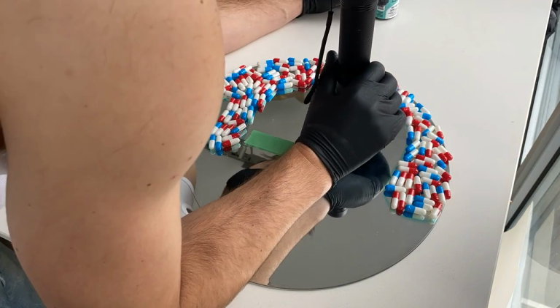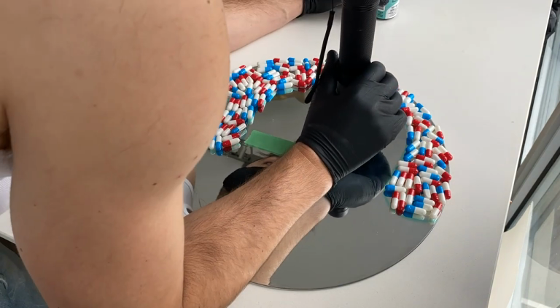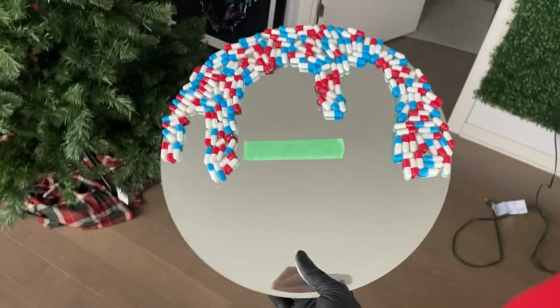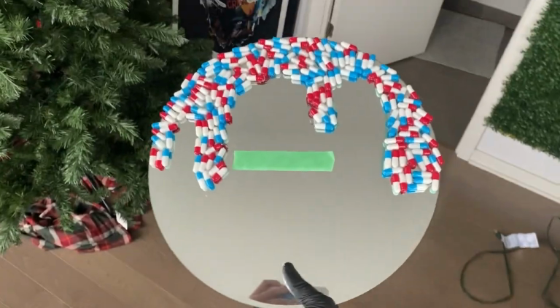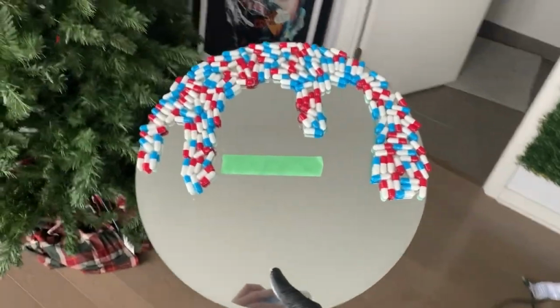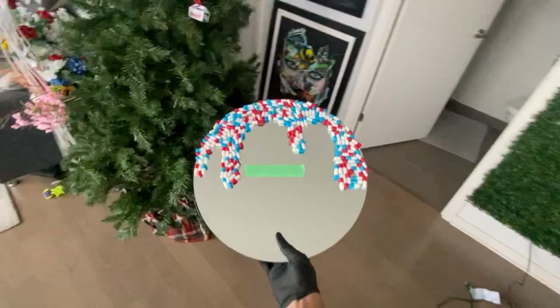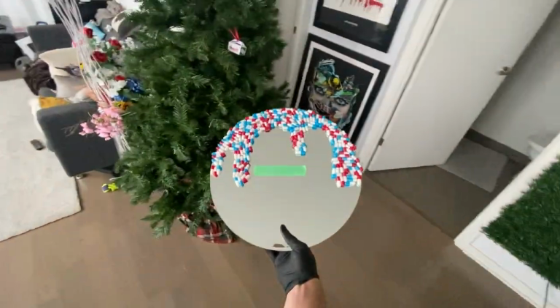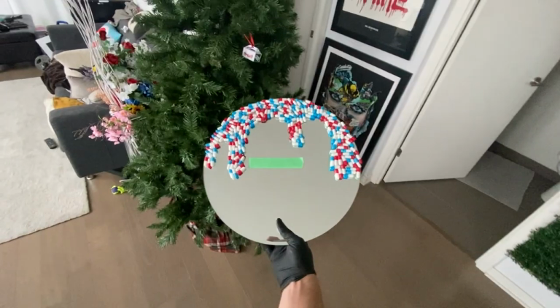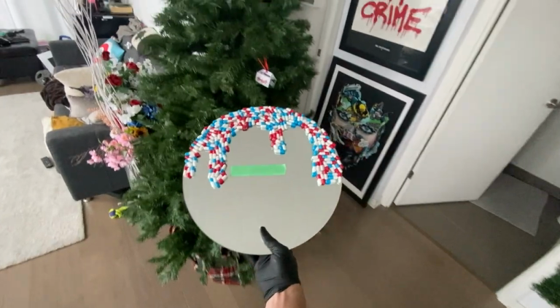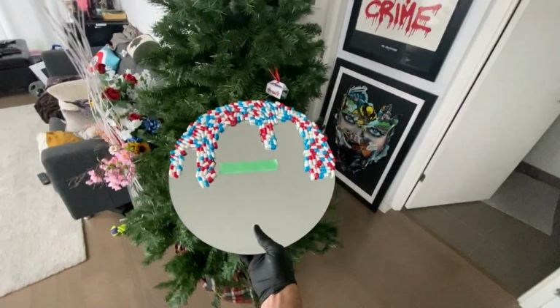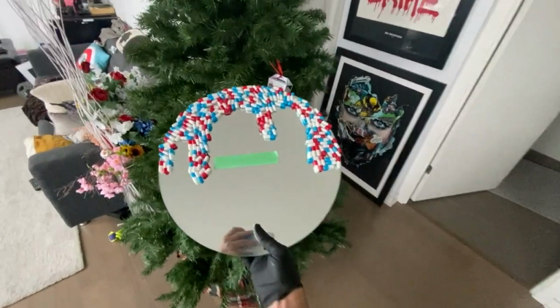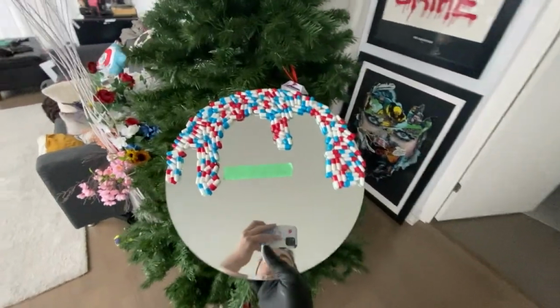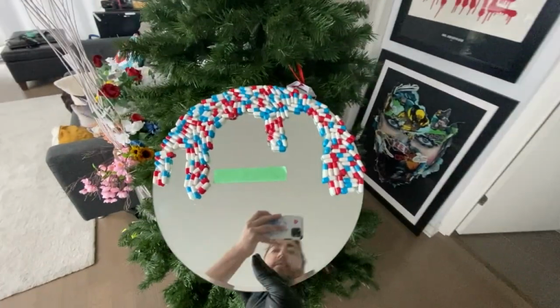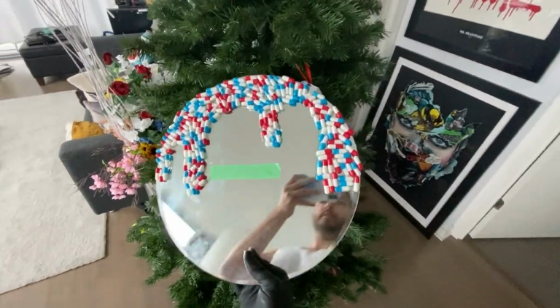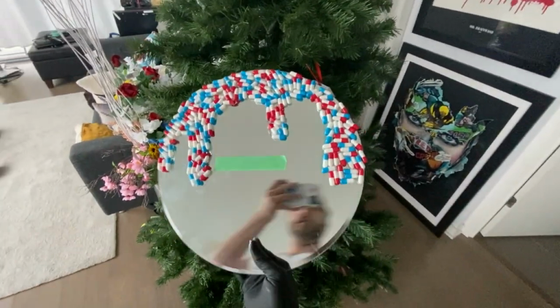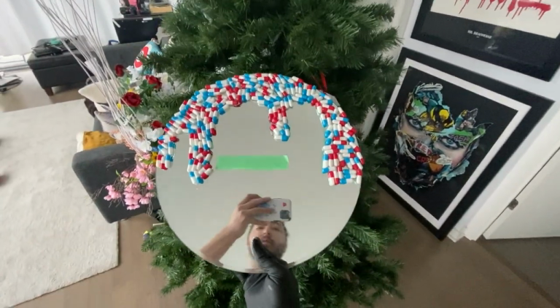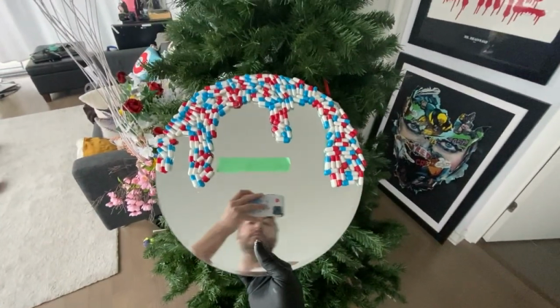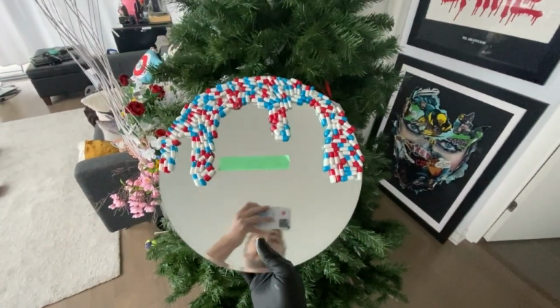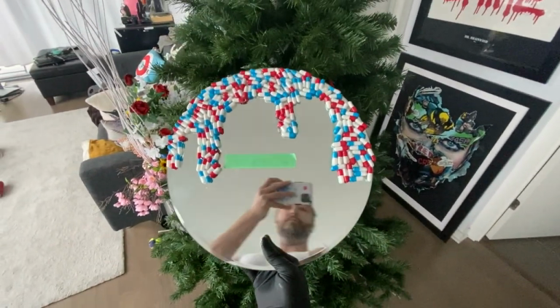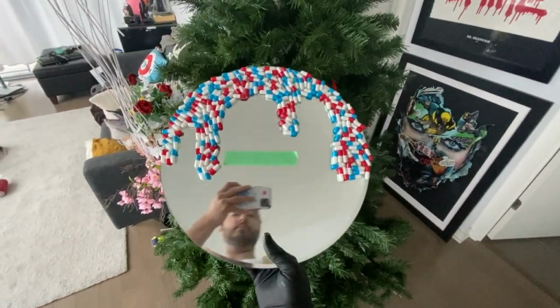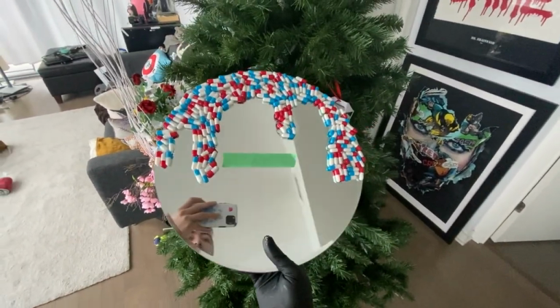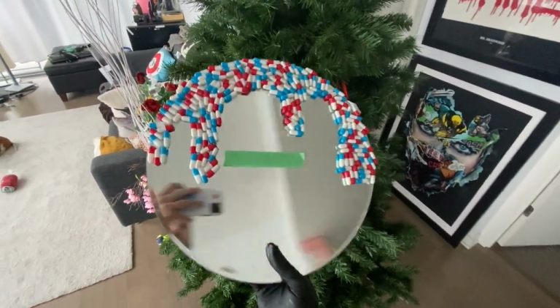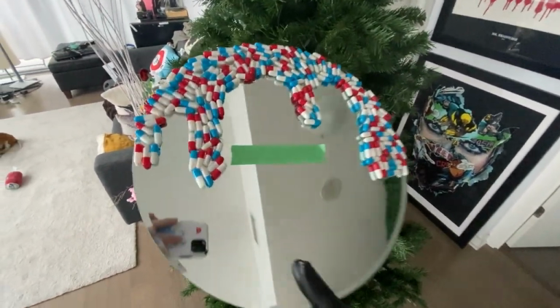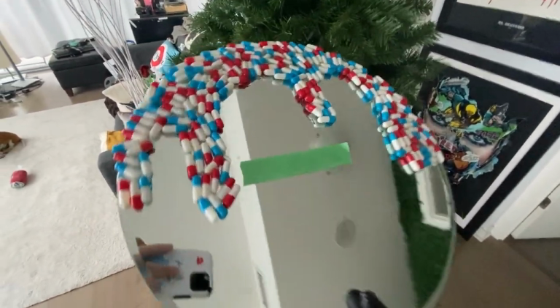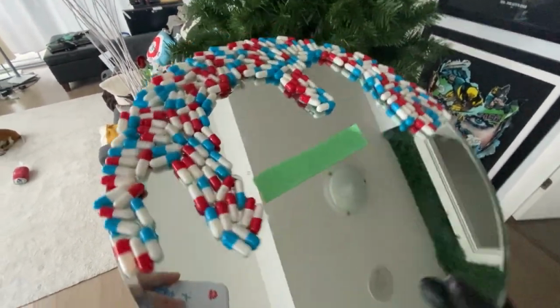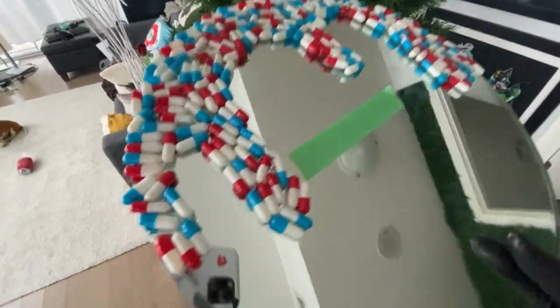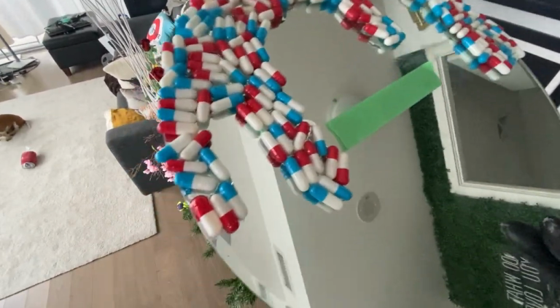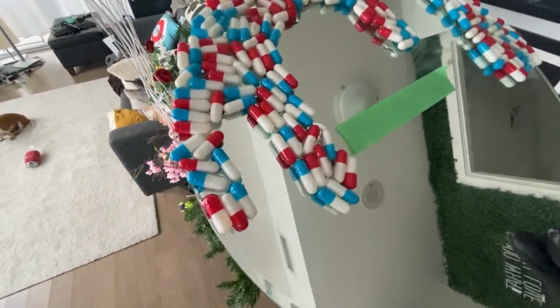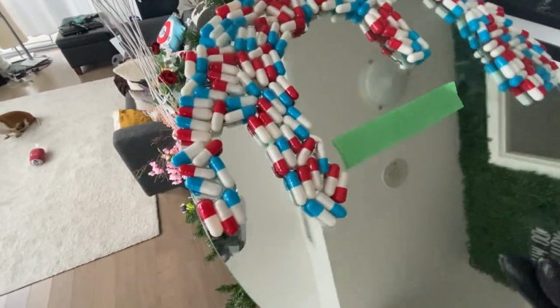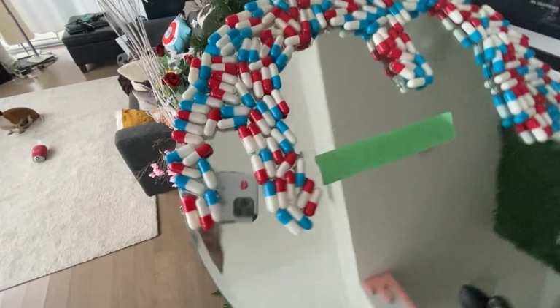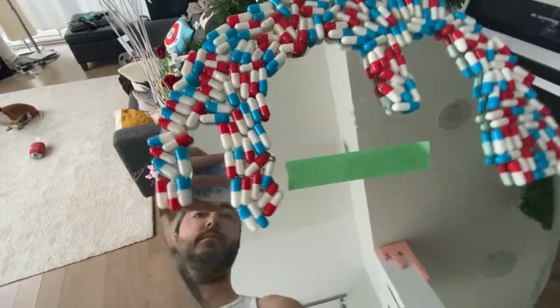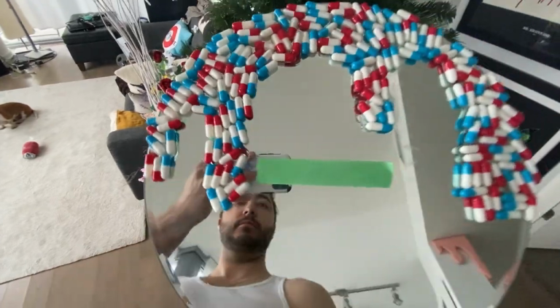And boom! Just like that, we've got the first level of this DIY done. We've got our capsules down, we've got the slime effect going. Now it's time to do our text.